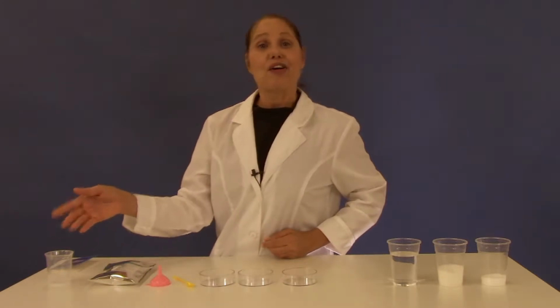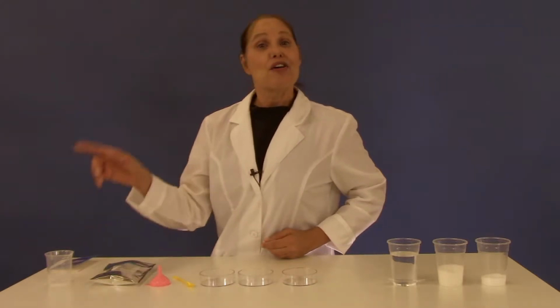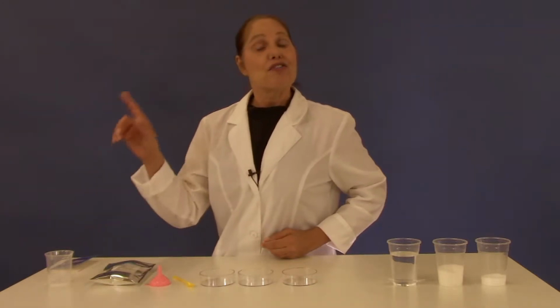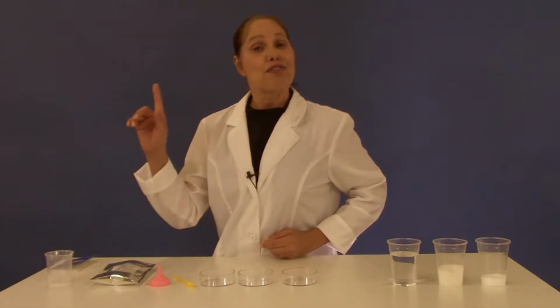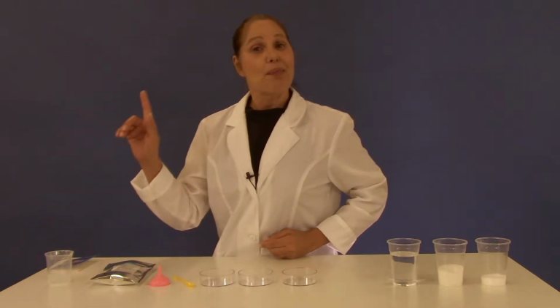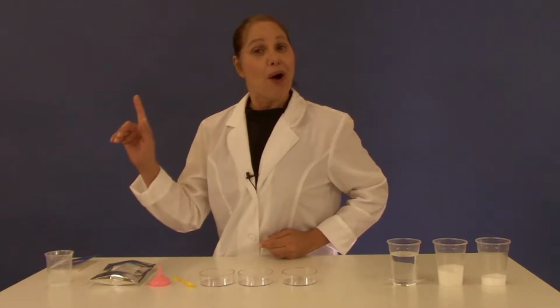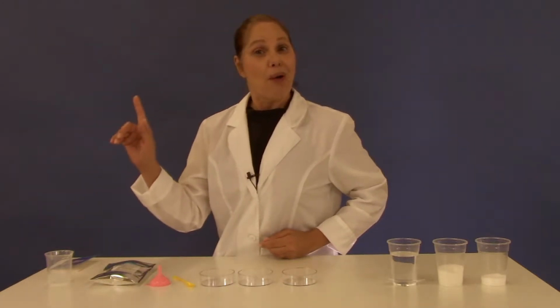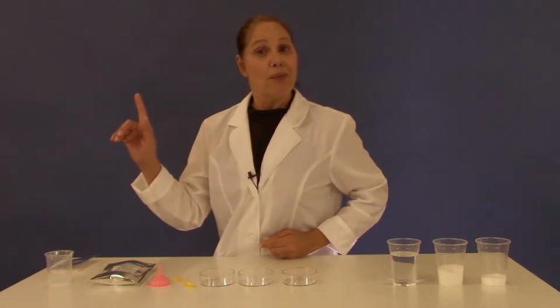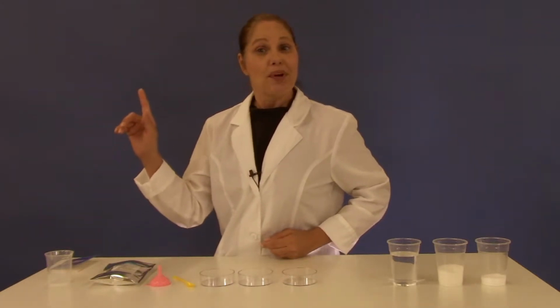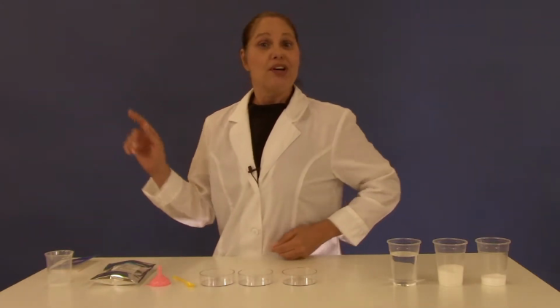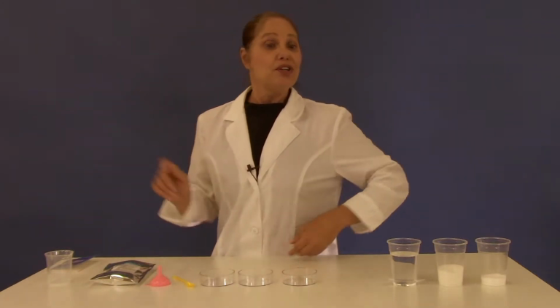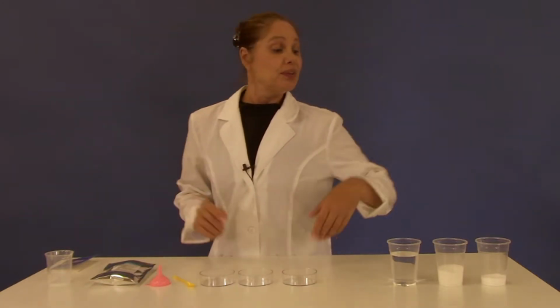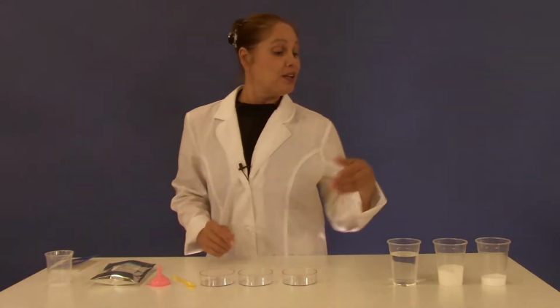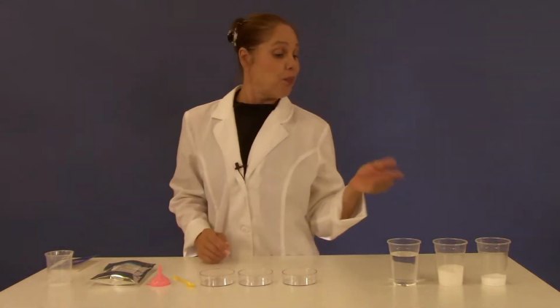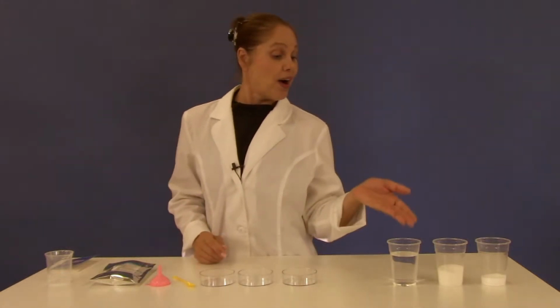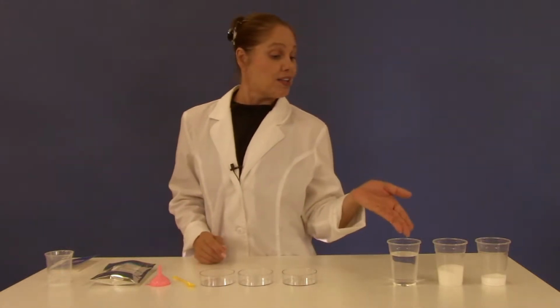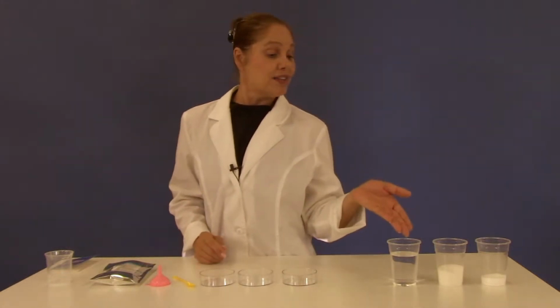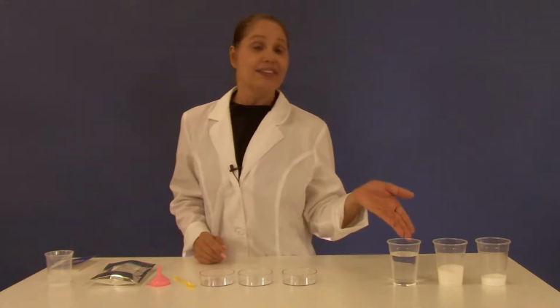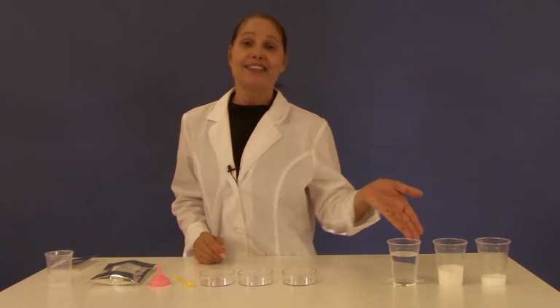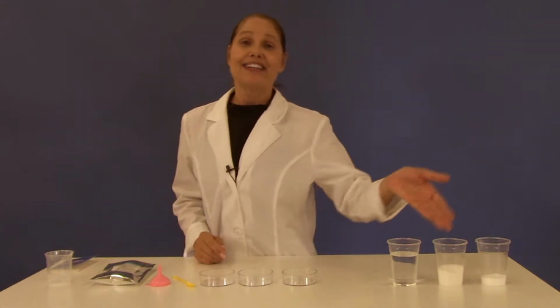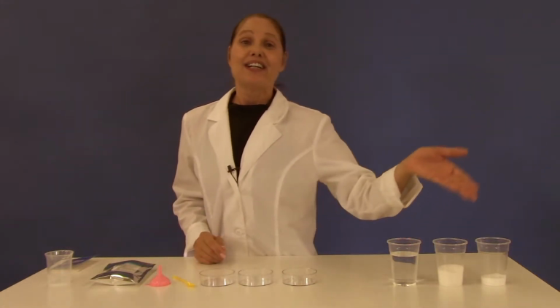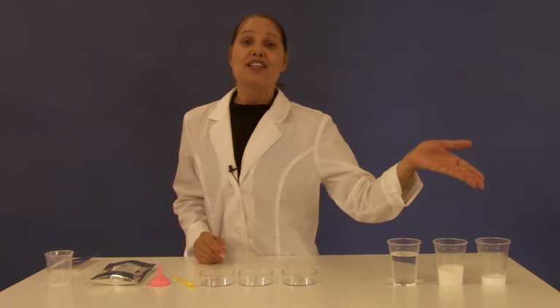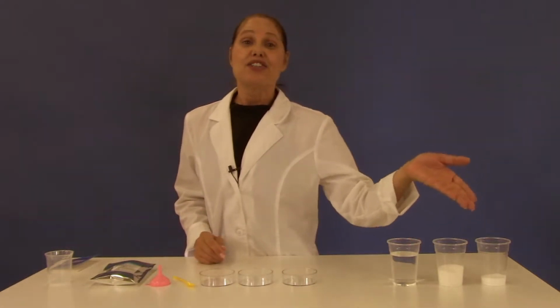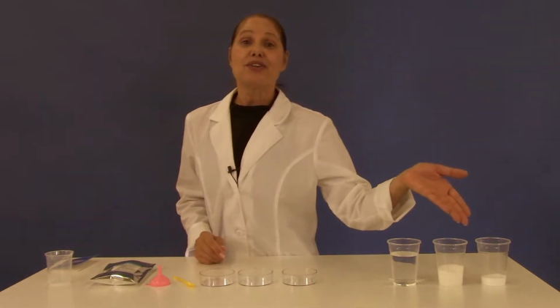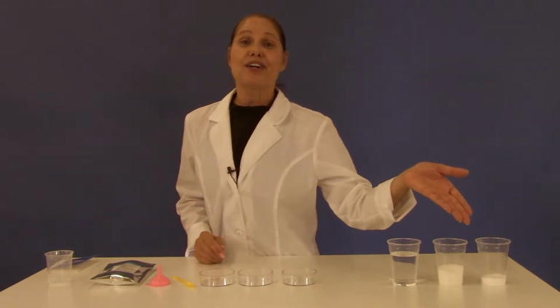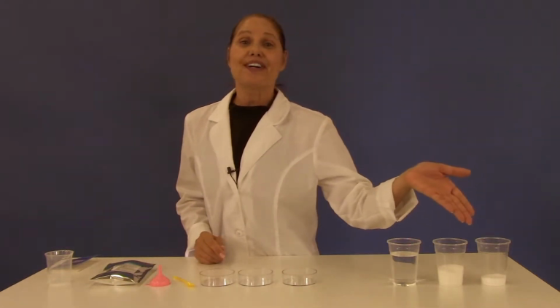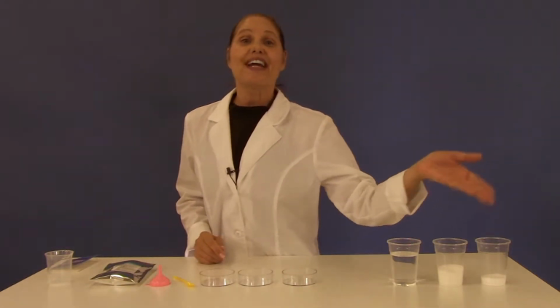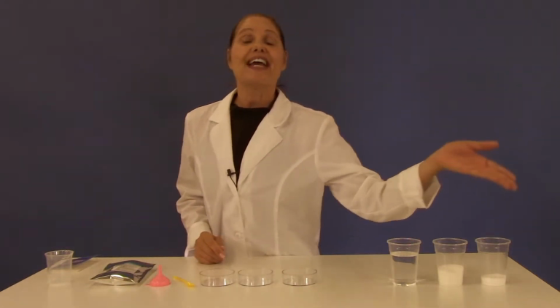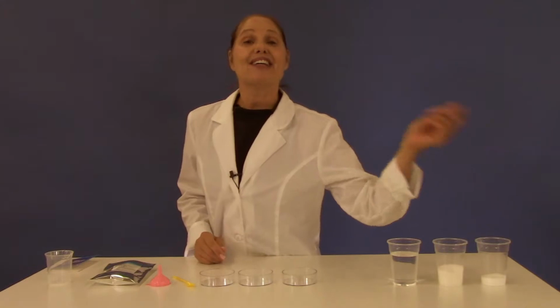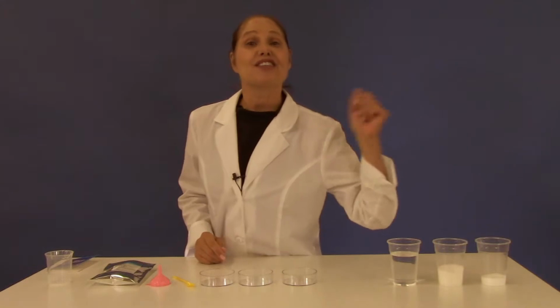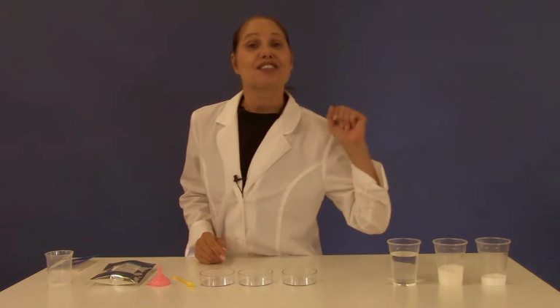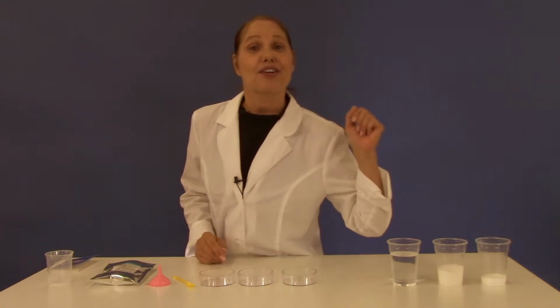From home you'll need water, sugar, and salt.